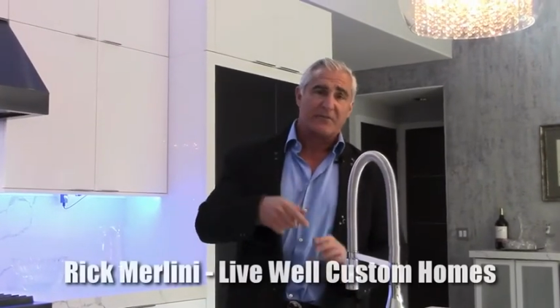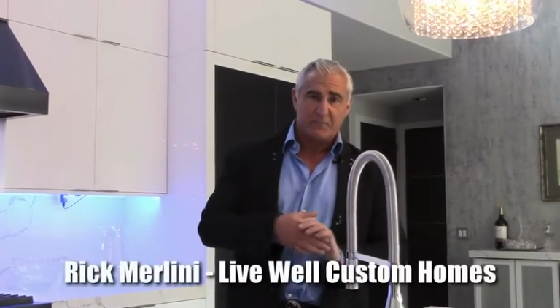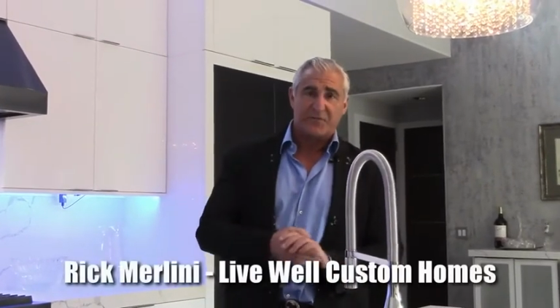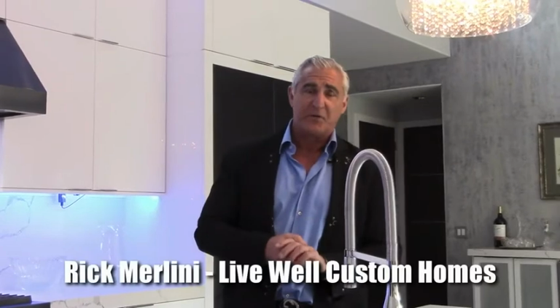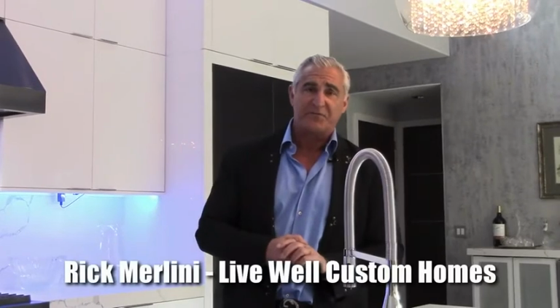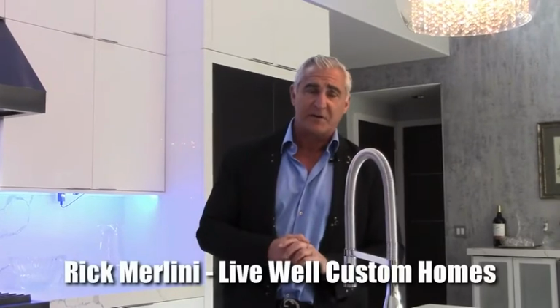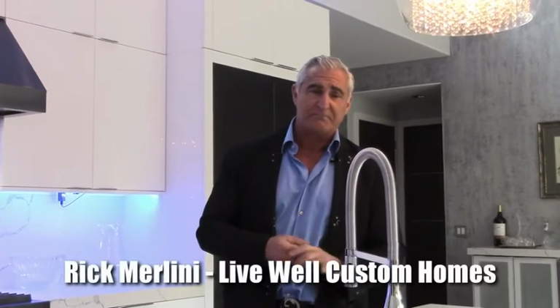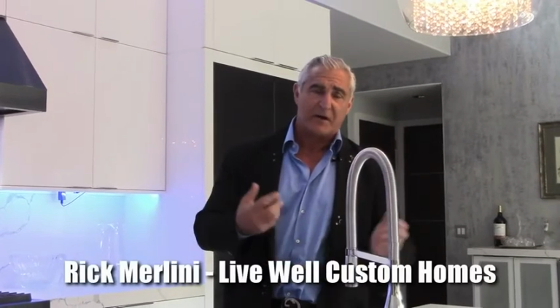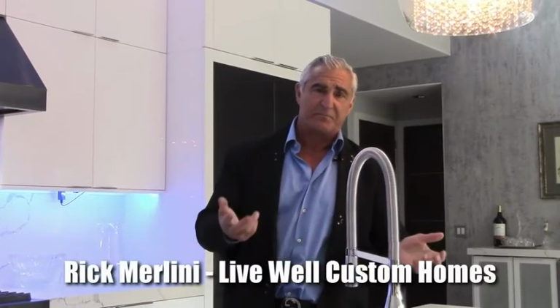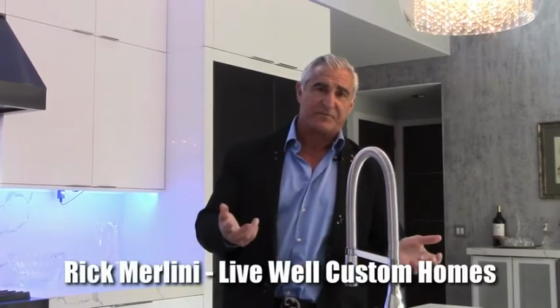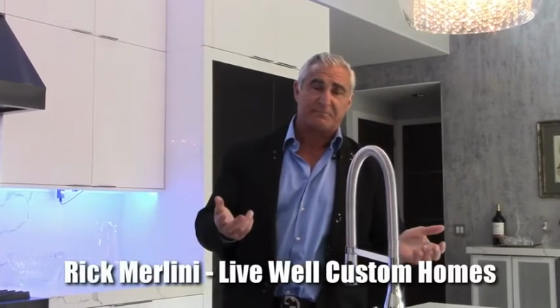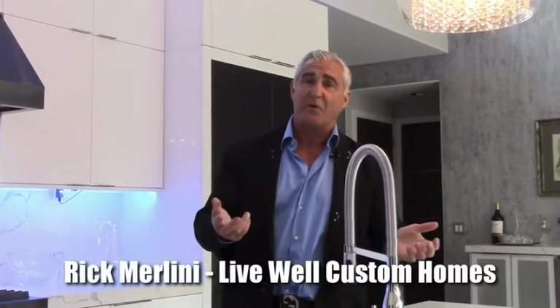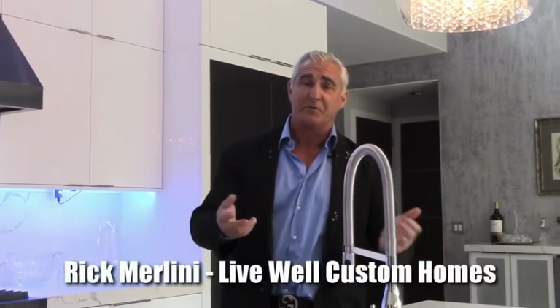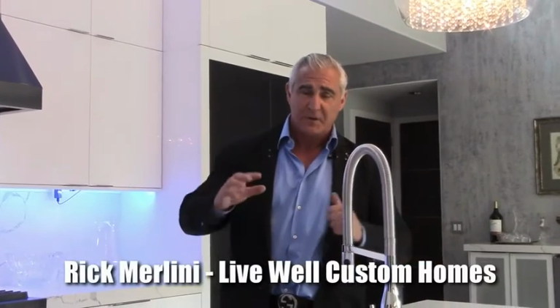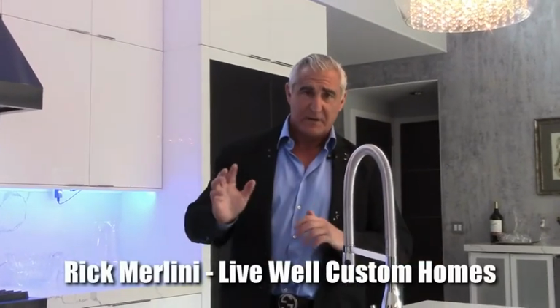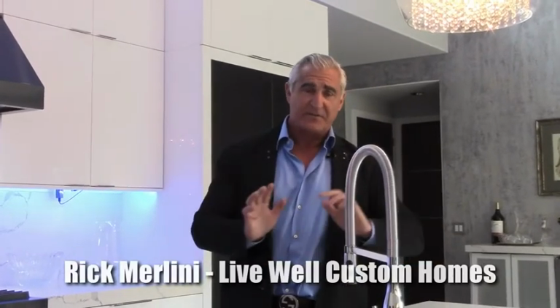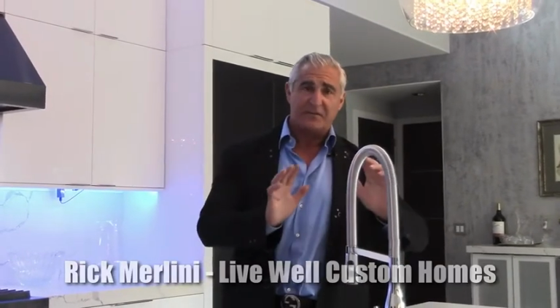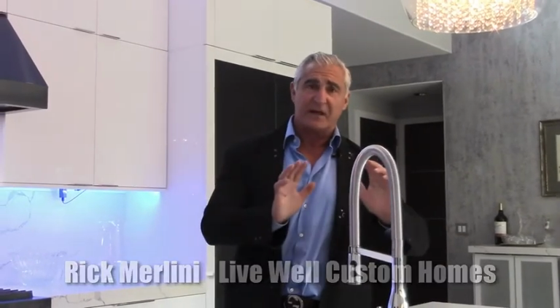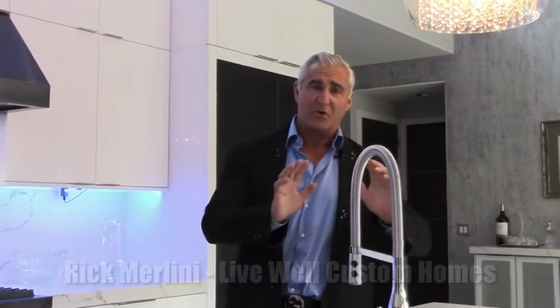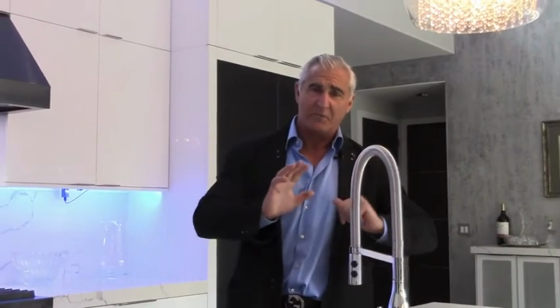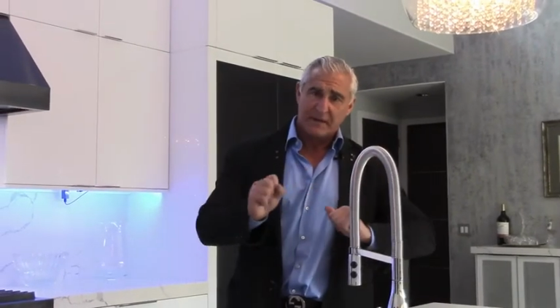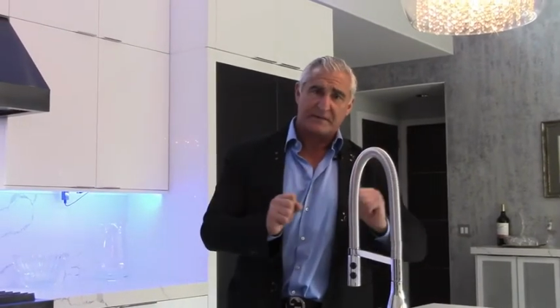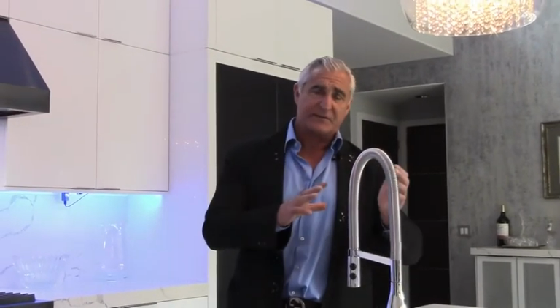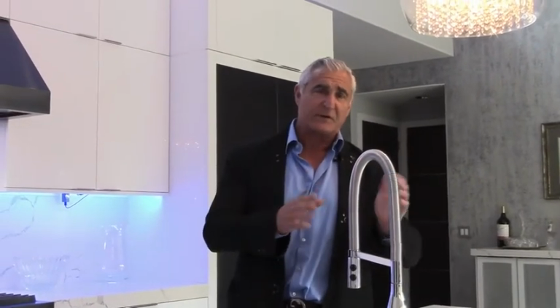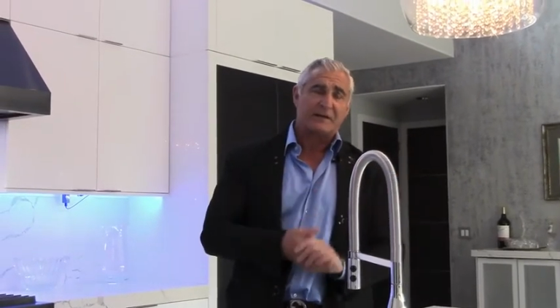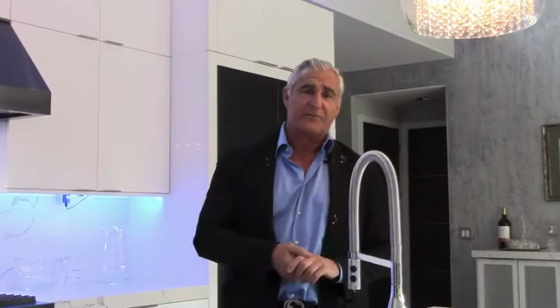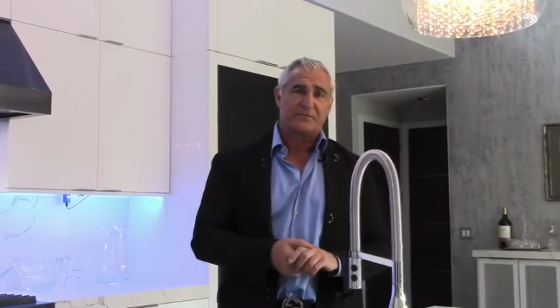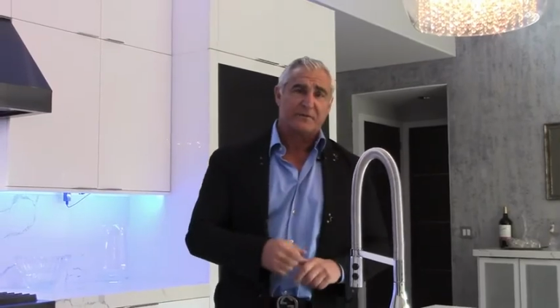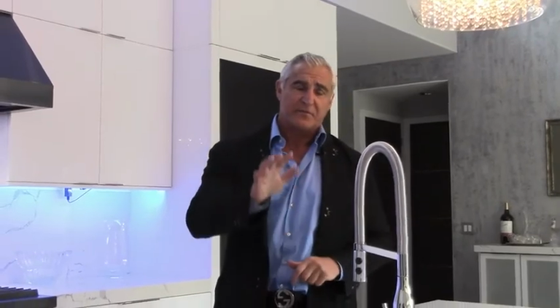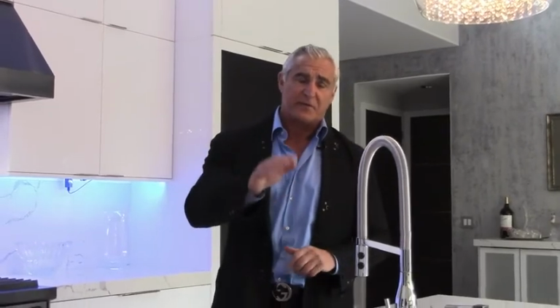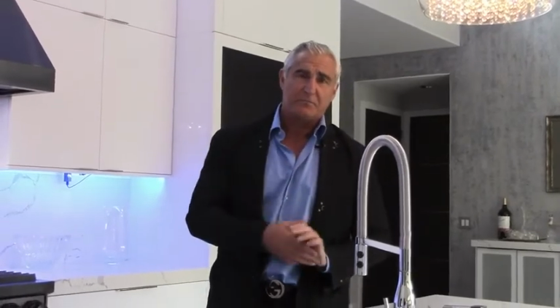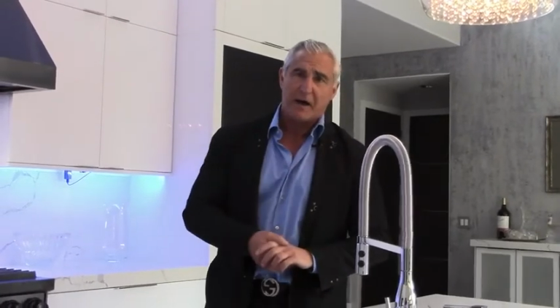Thank you very much for viewing this video. I hope this tip helps you in designing your next home and considering lighting fixtures. Thank you, bye.